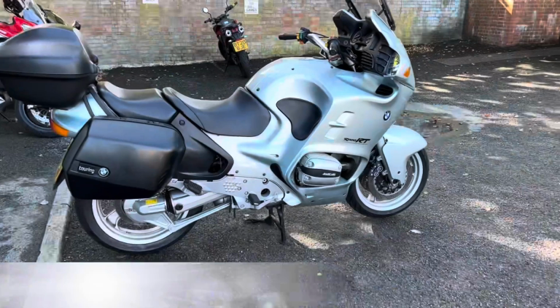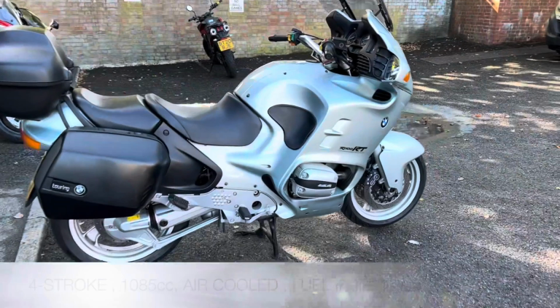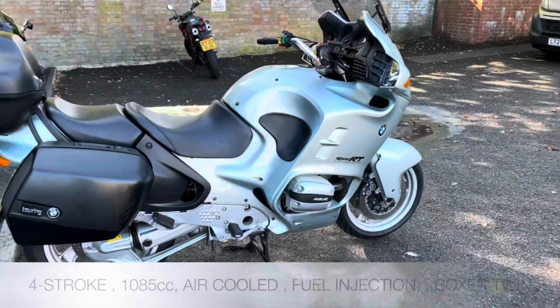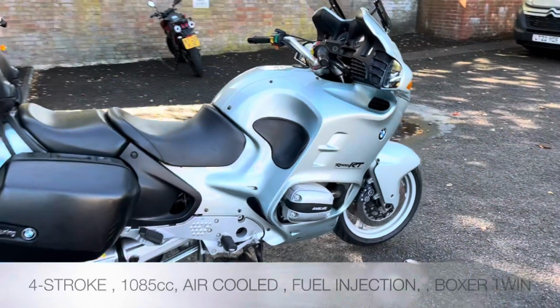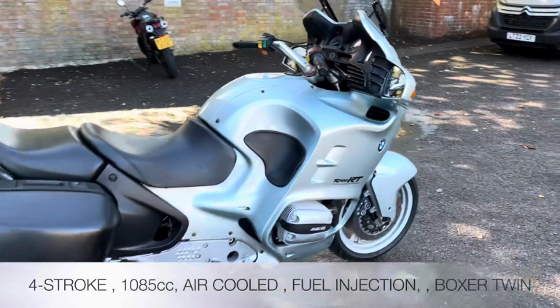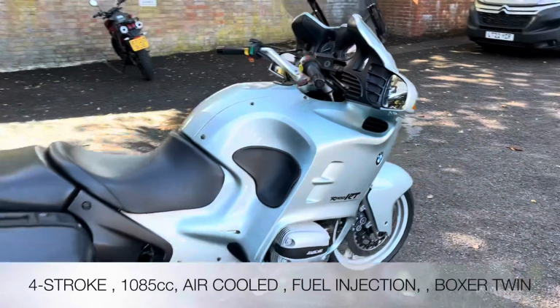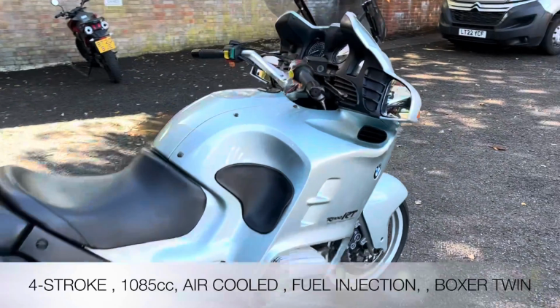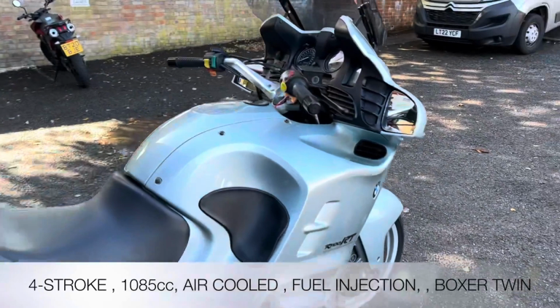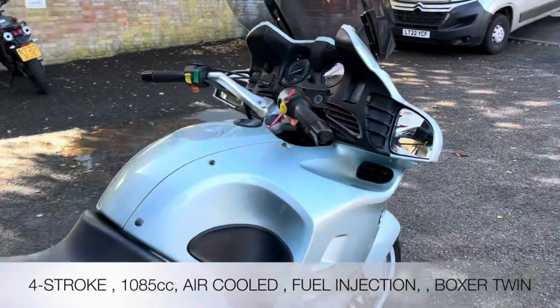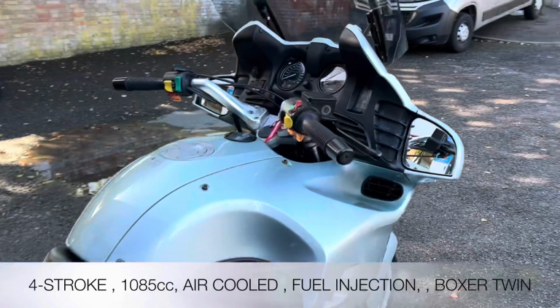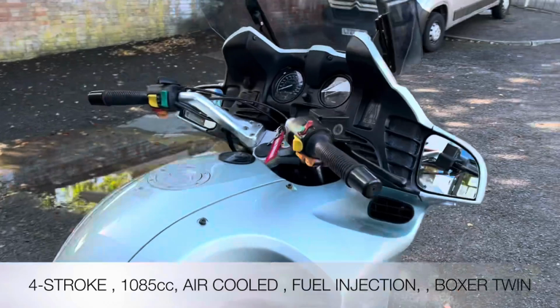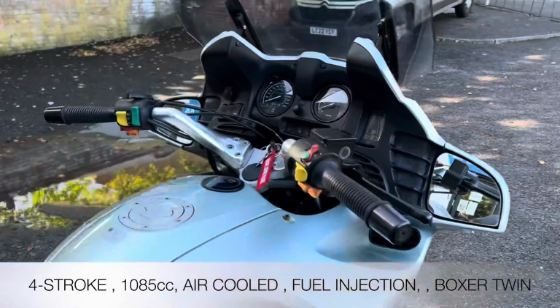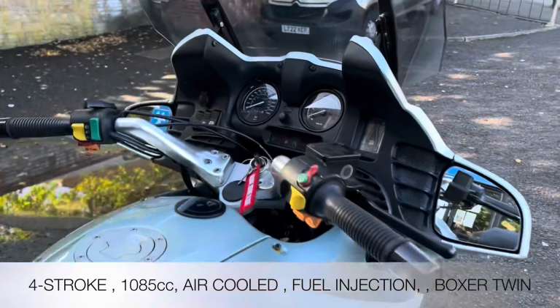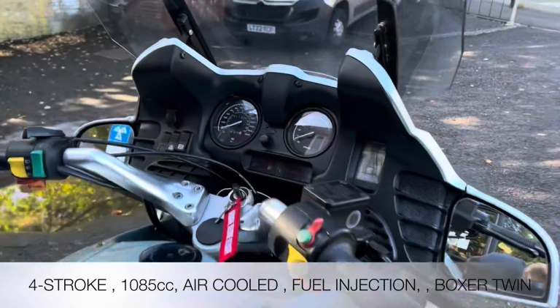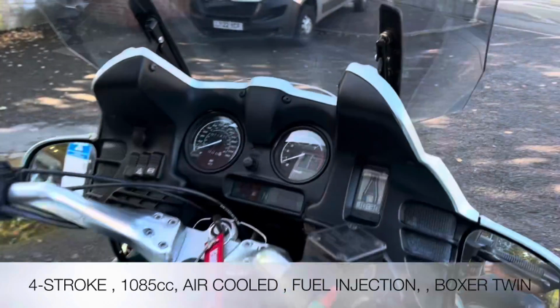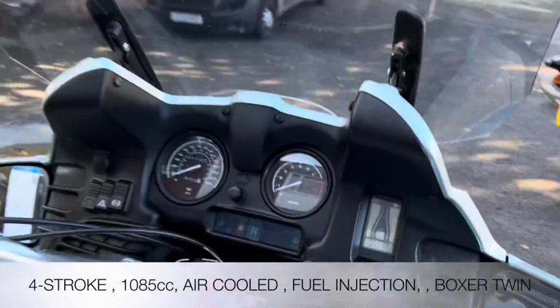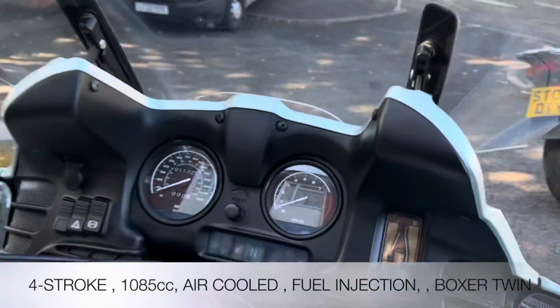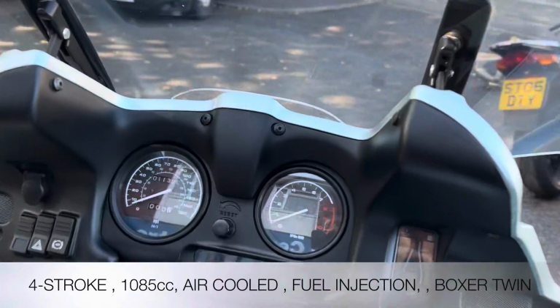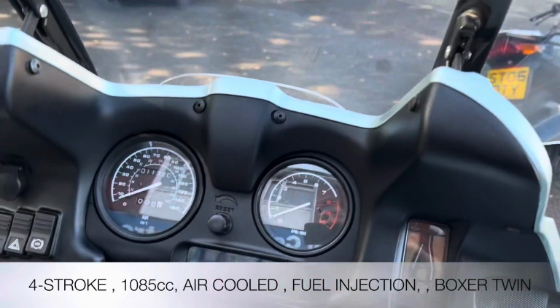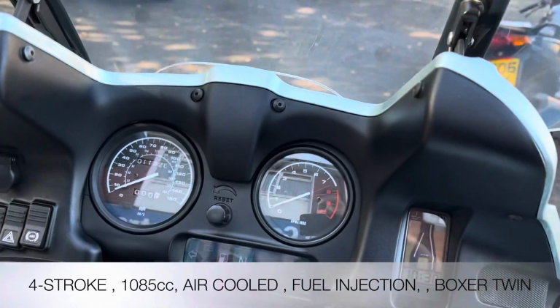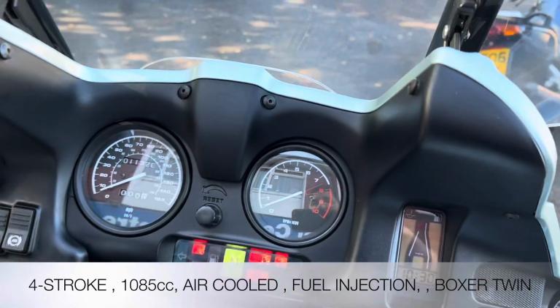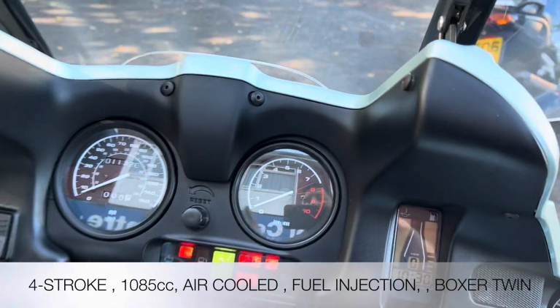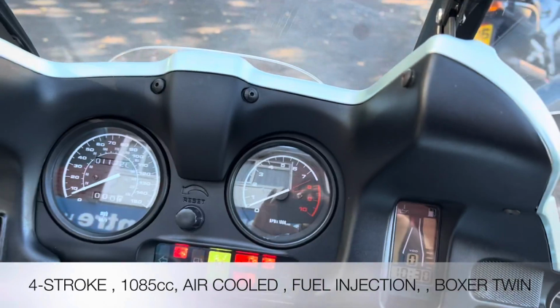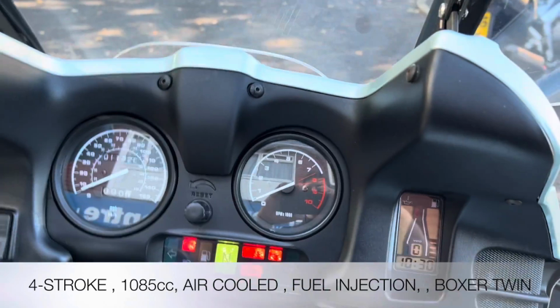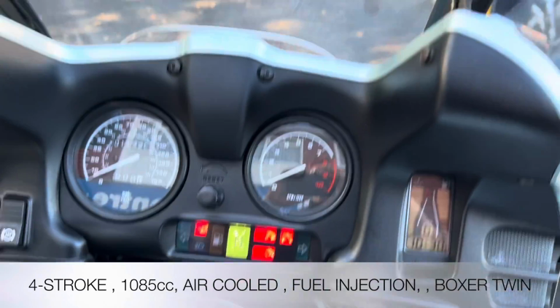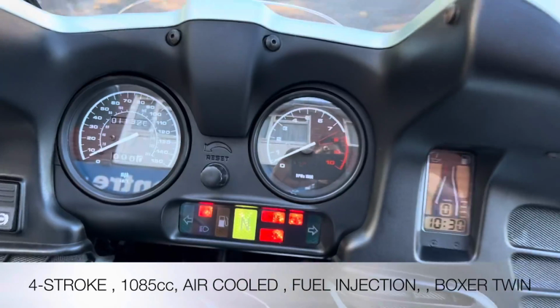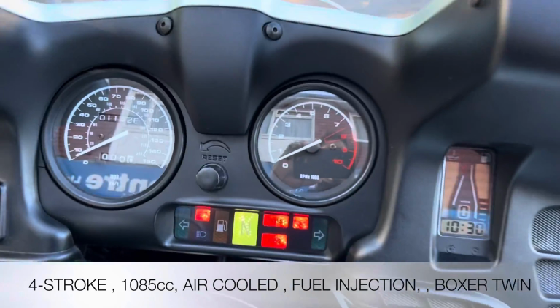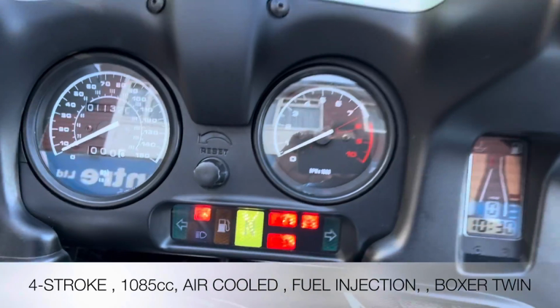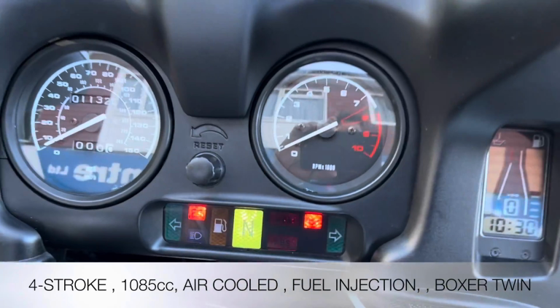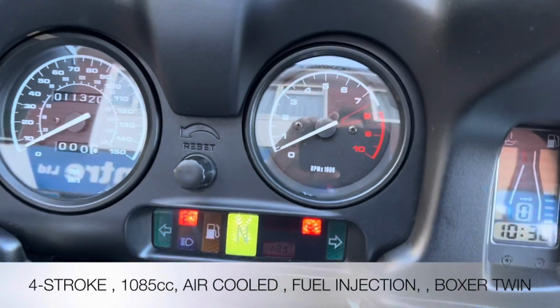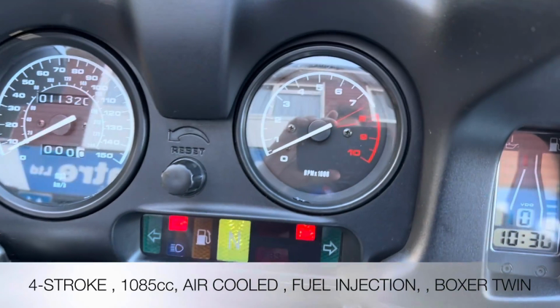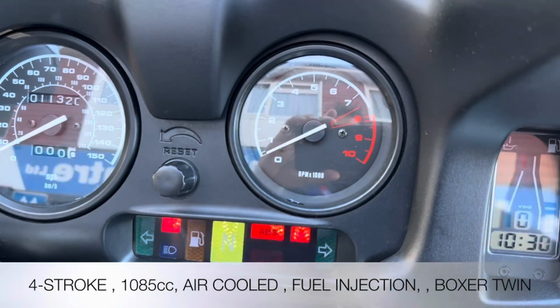The BMW is a four-stroke fuel injection, air-cooled — it's the BMW boxer engine. Let's fire it up.